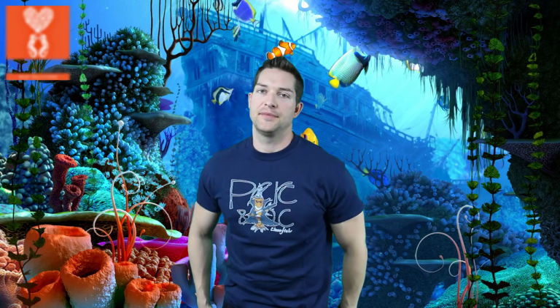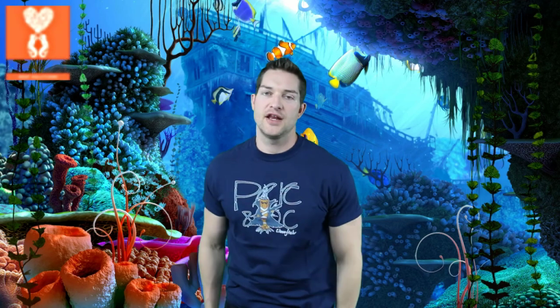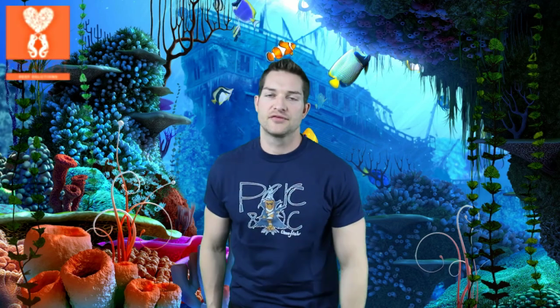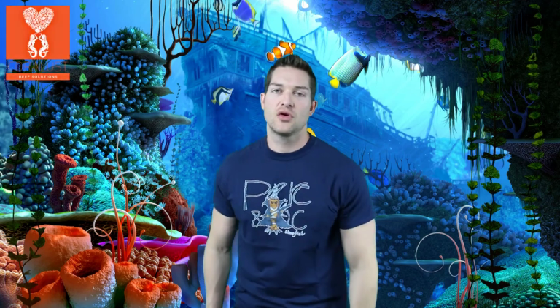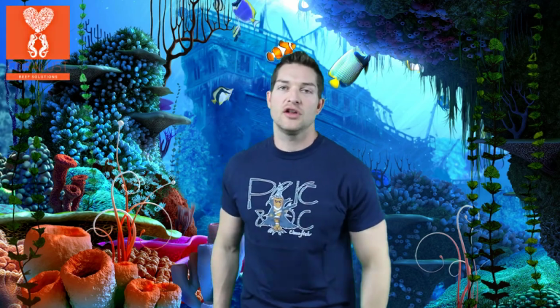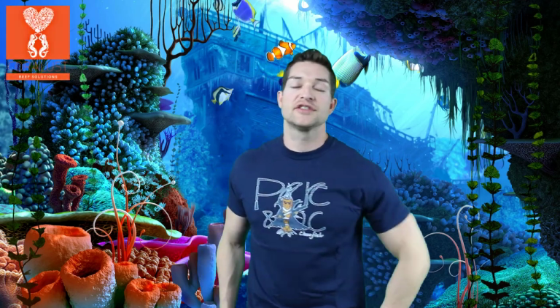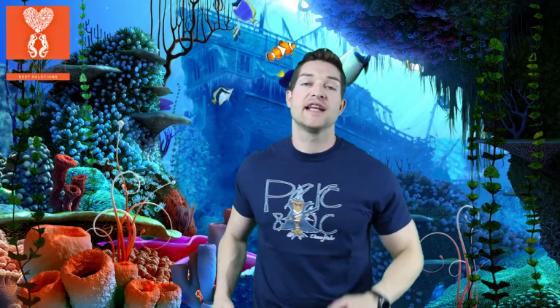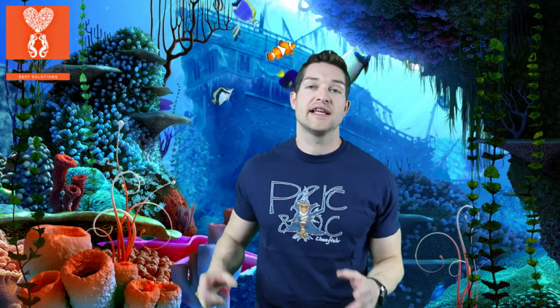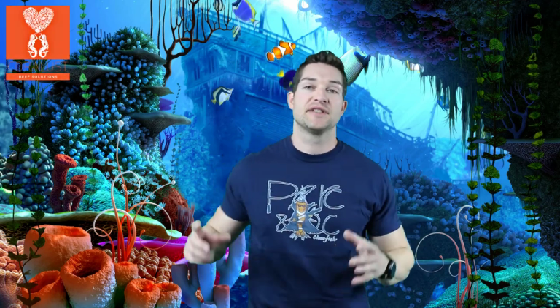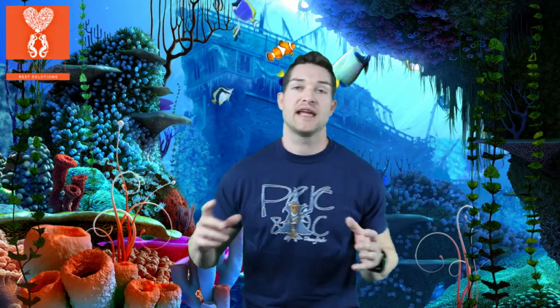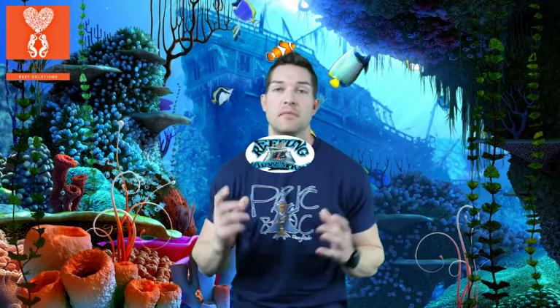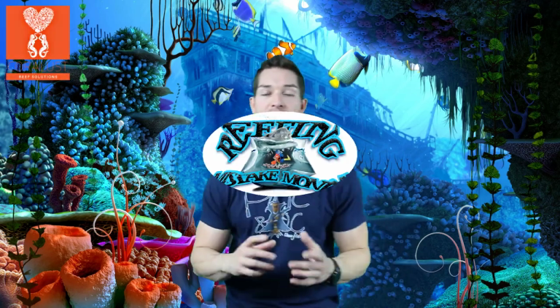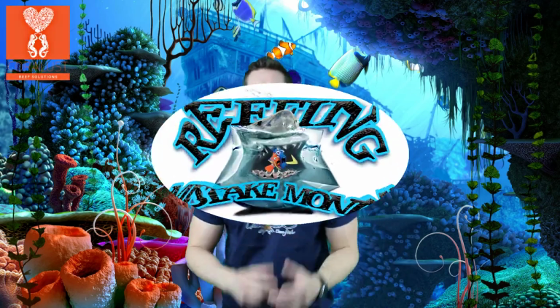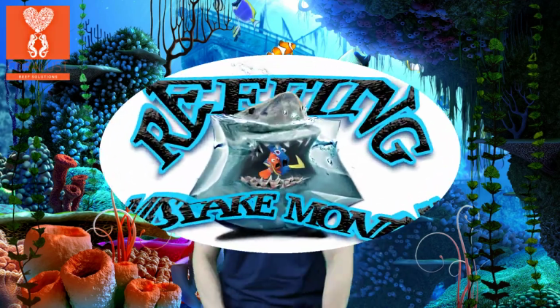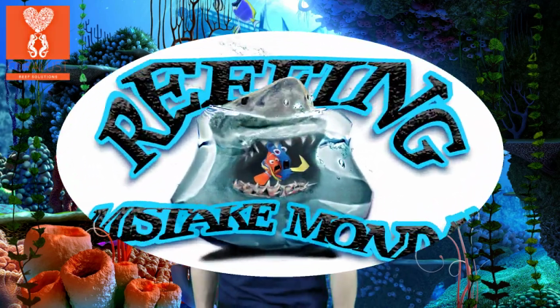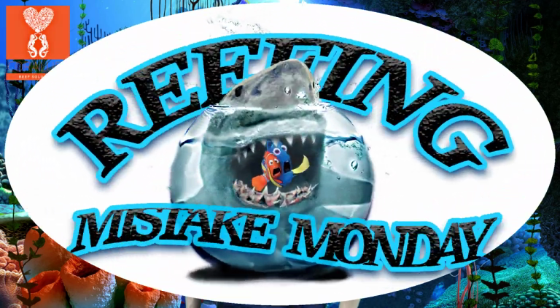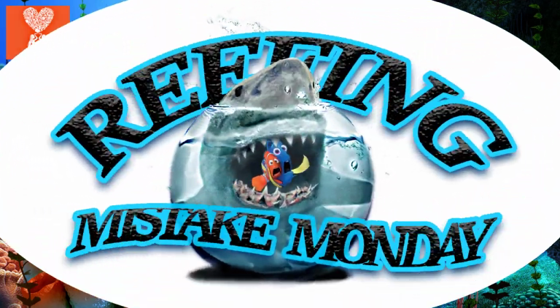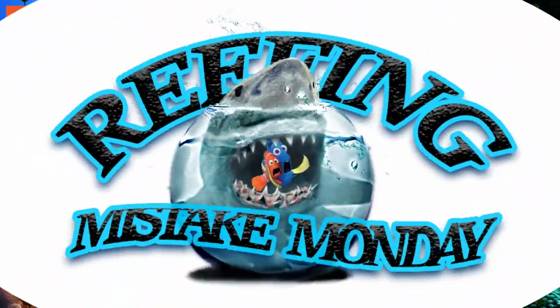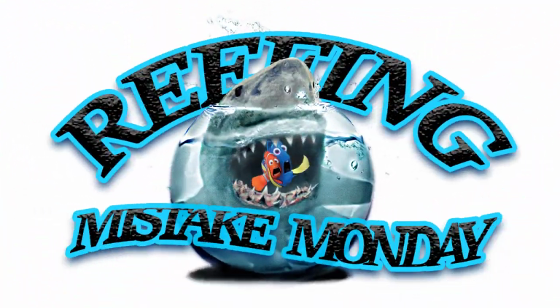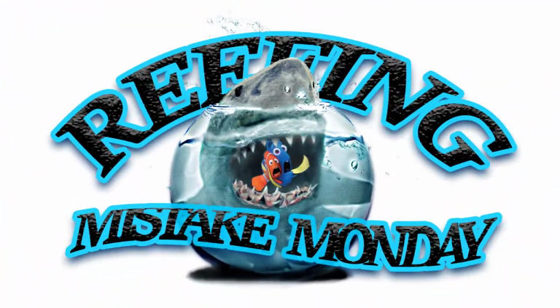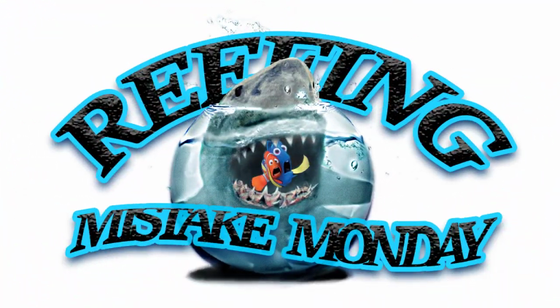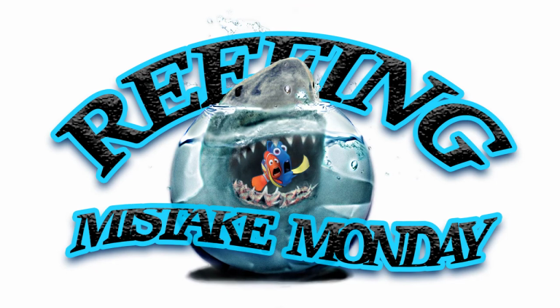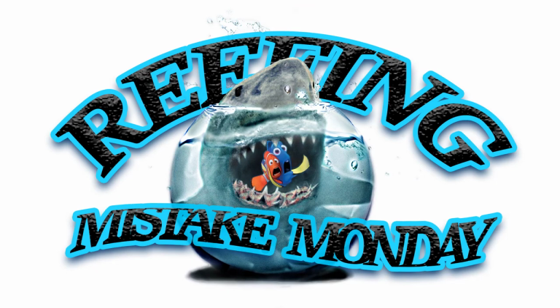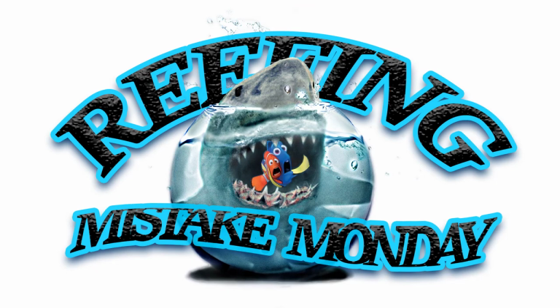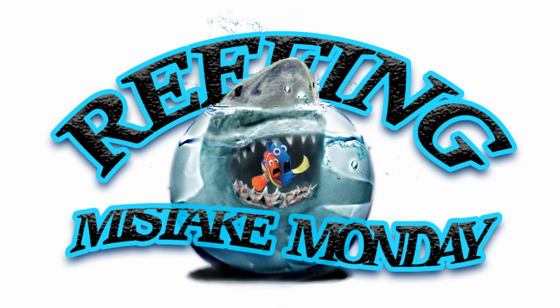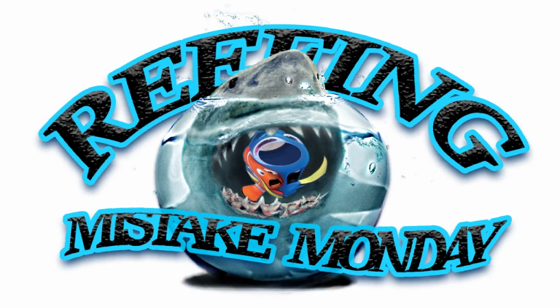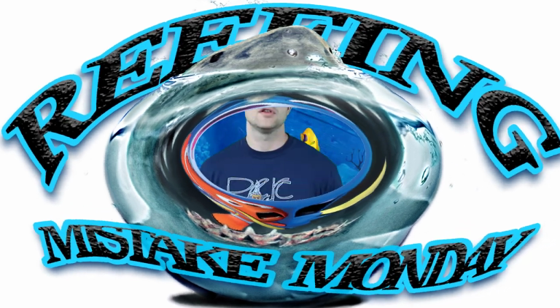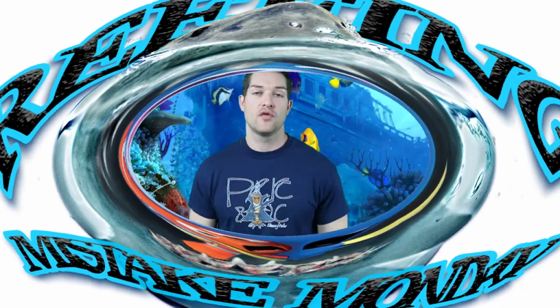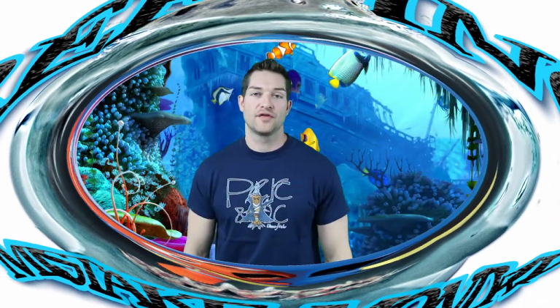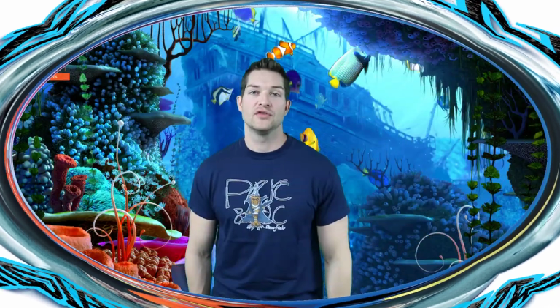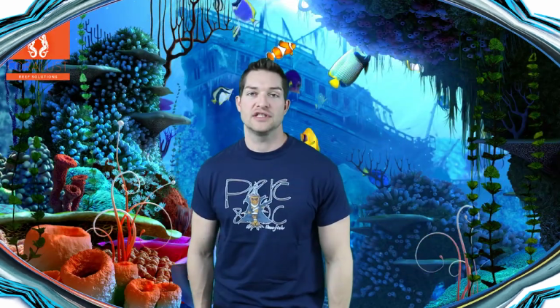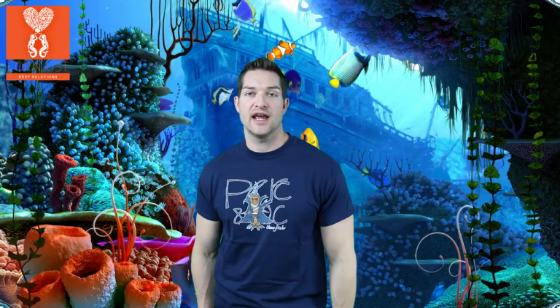I'm Daniel from Choral Lesson. Today it's Mistake Monday and it's all about drain pipes and overflows today.